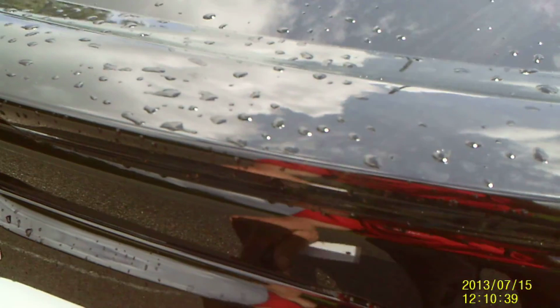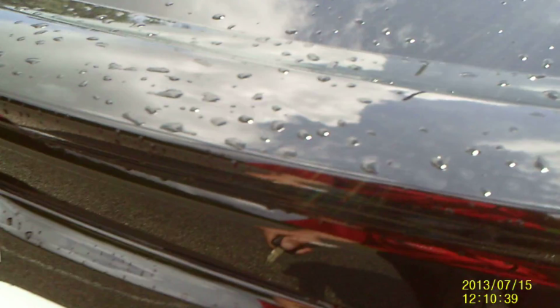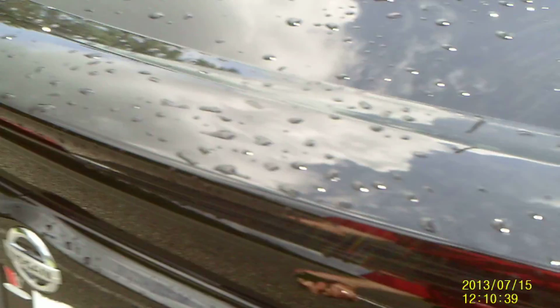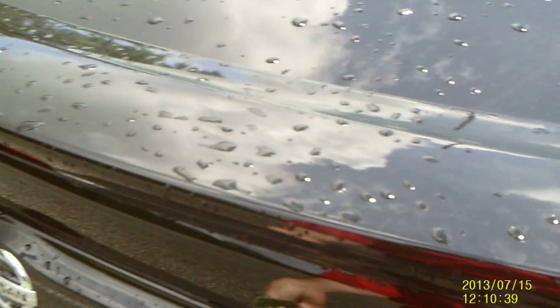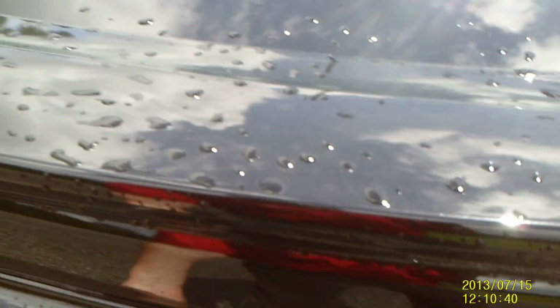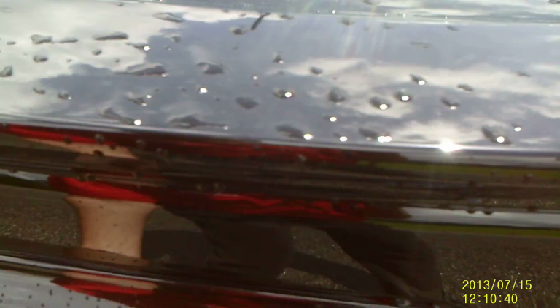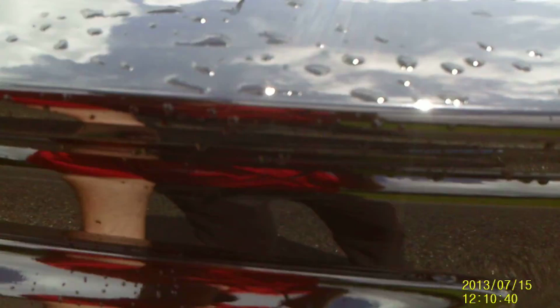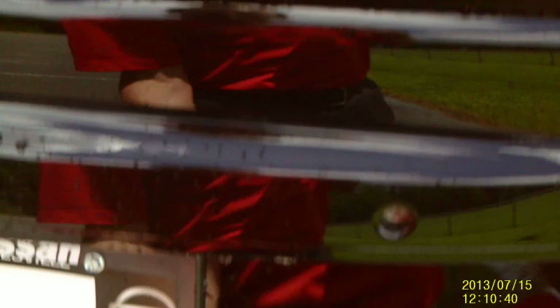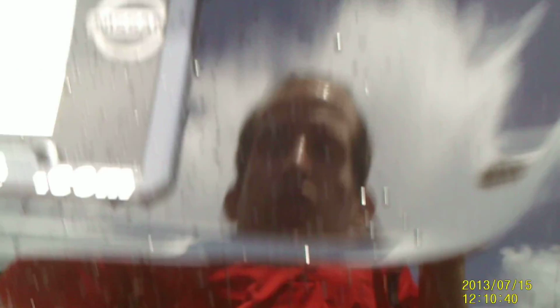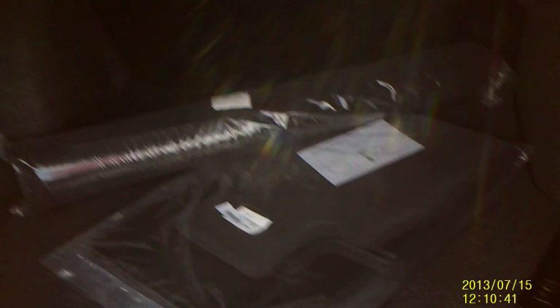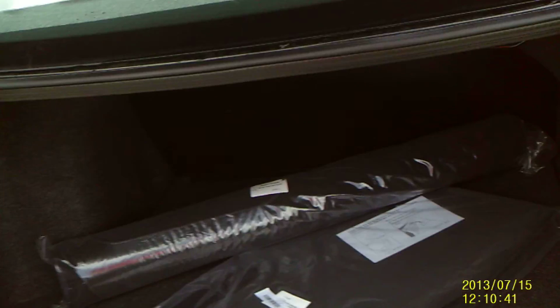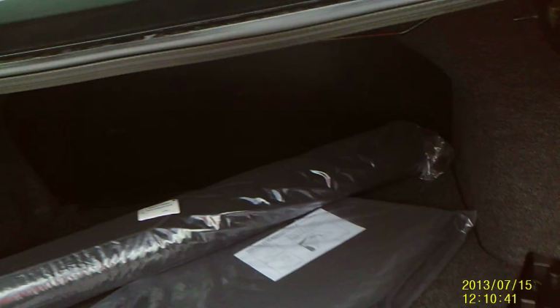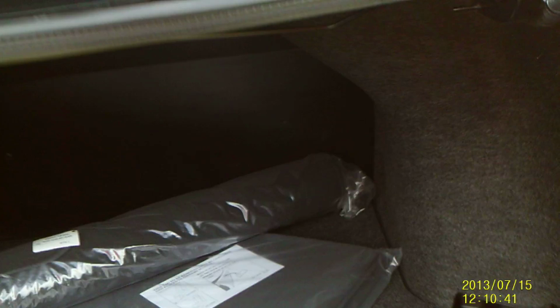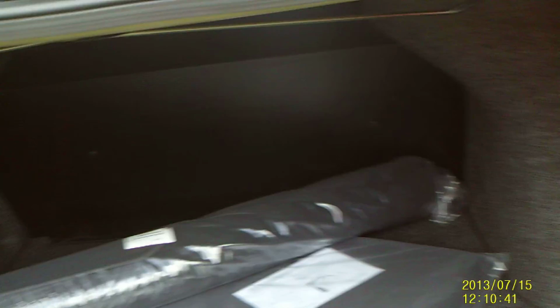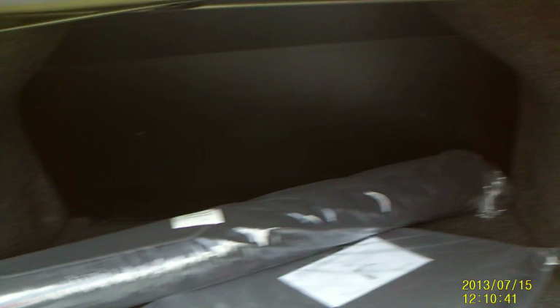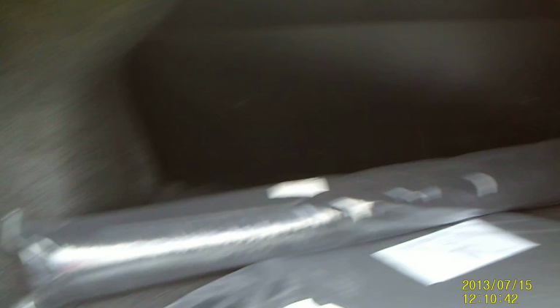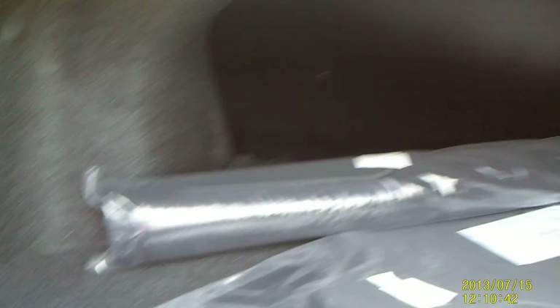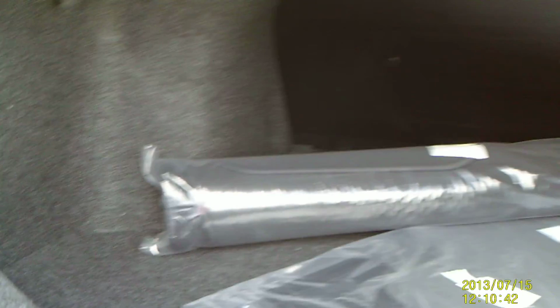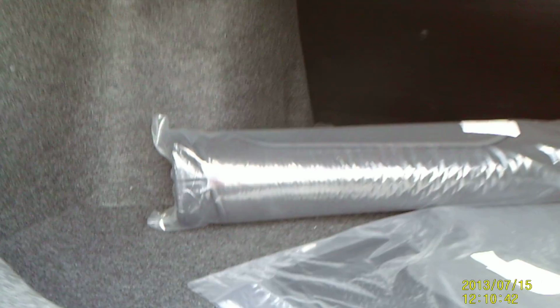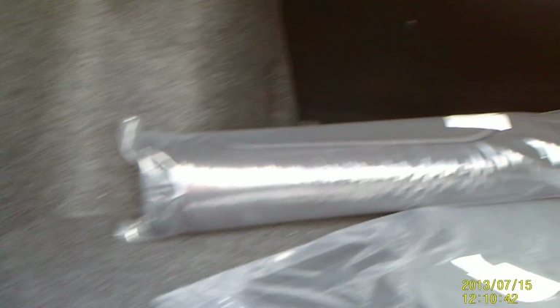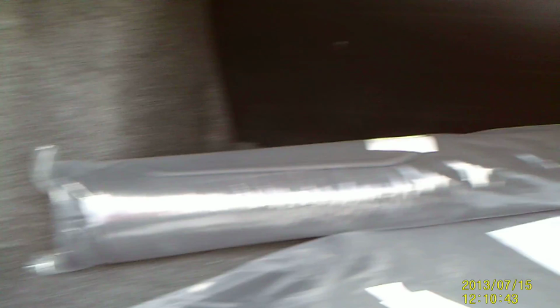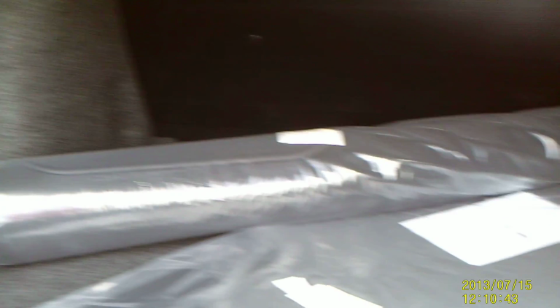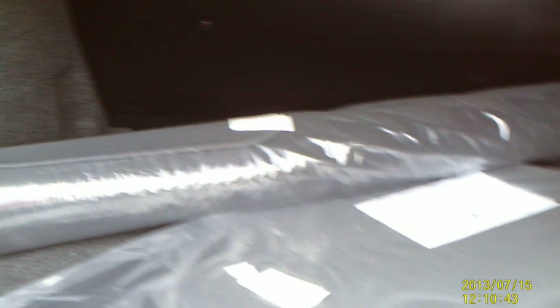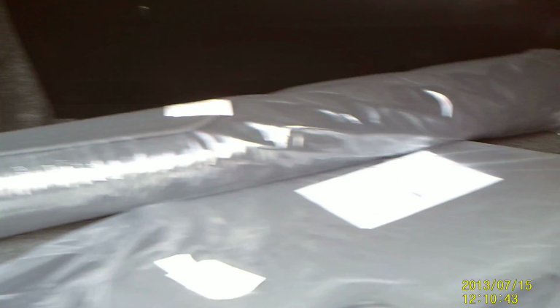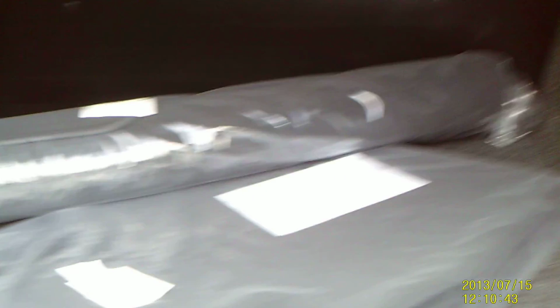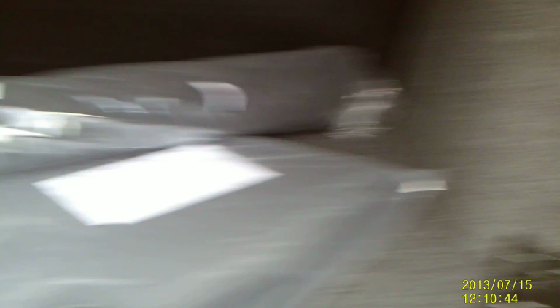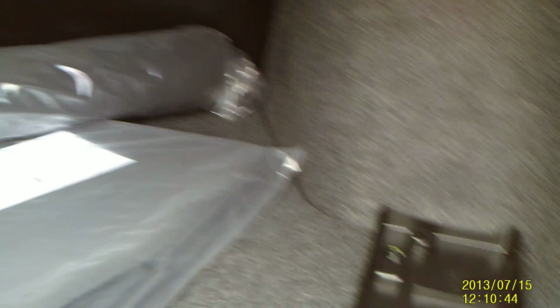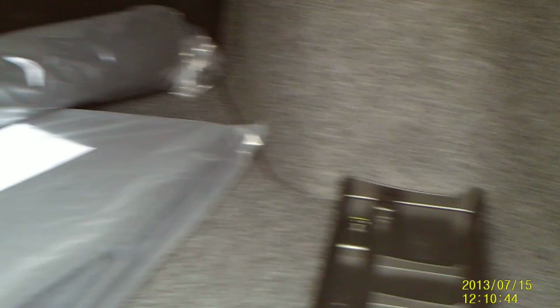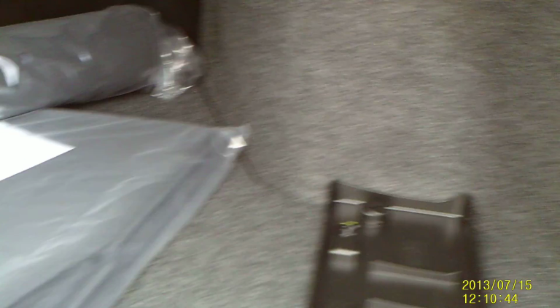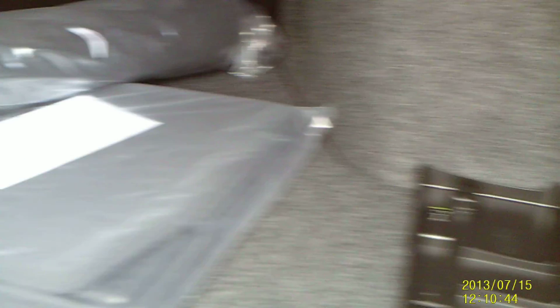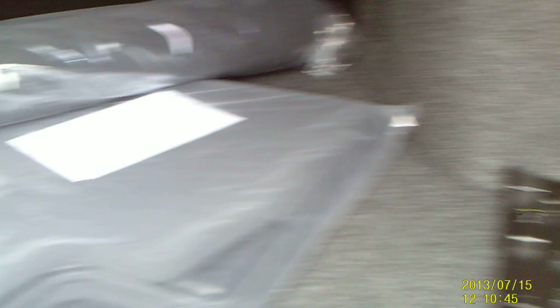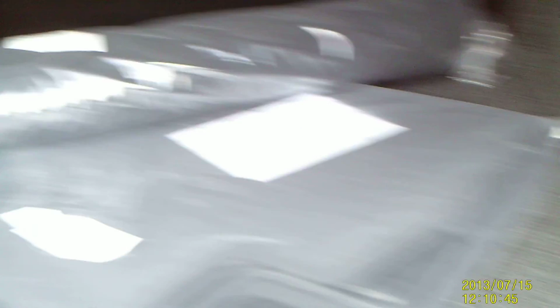Also, I like the trunk. You got a nice size trunk space, look at there — plenty of space.